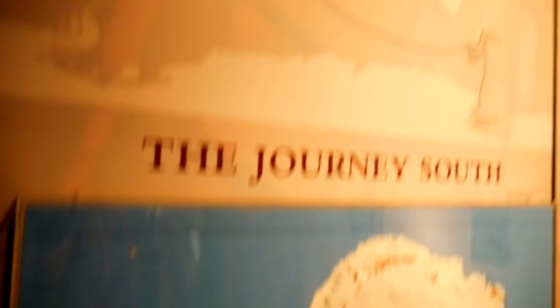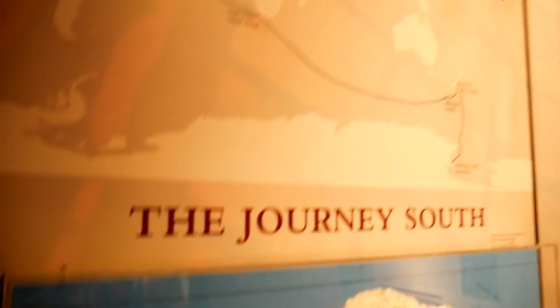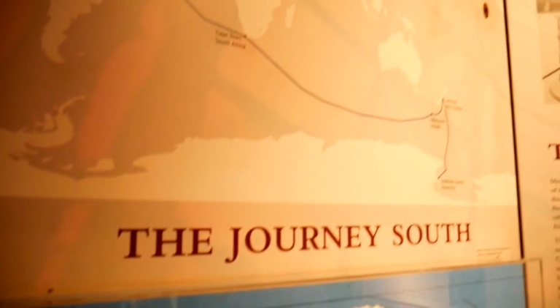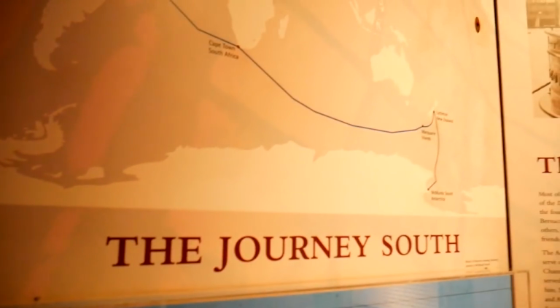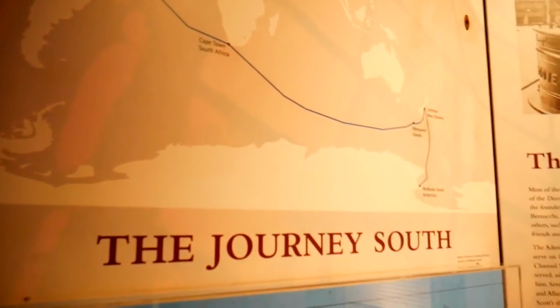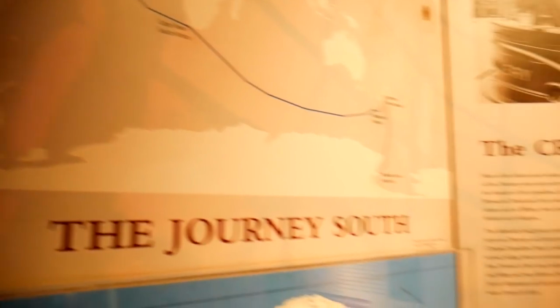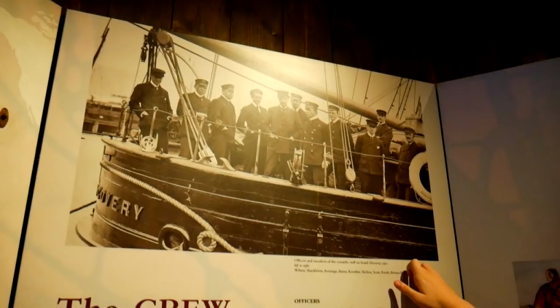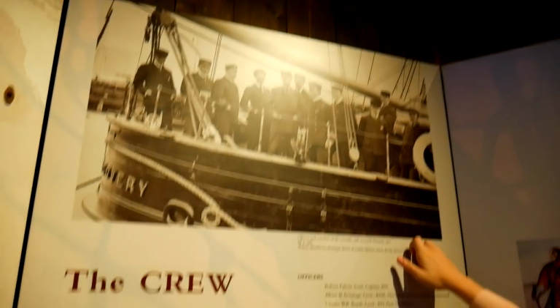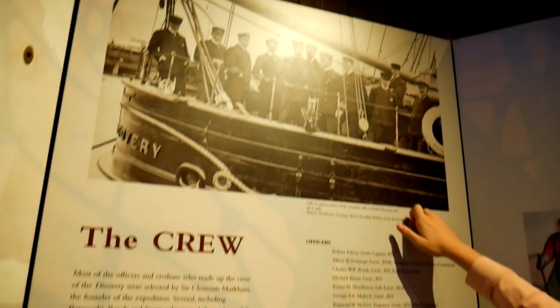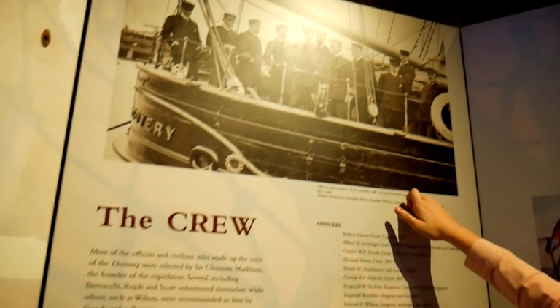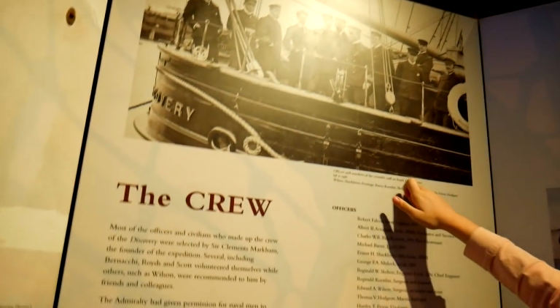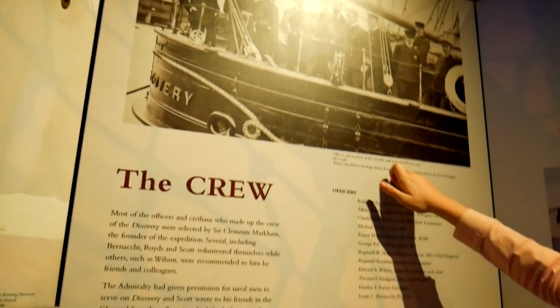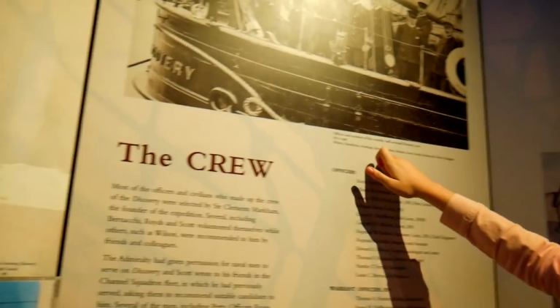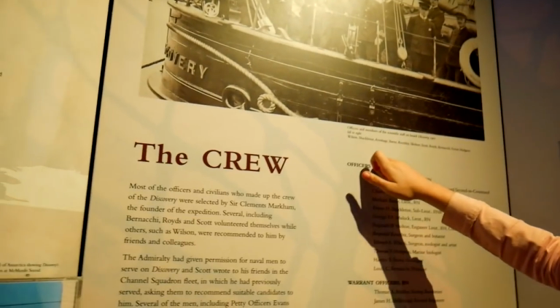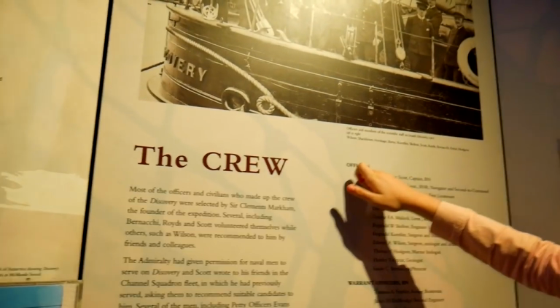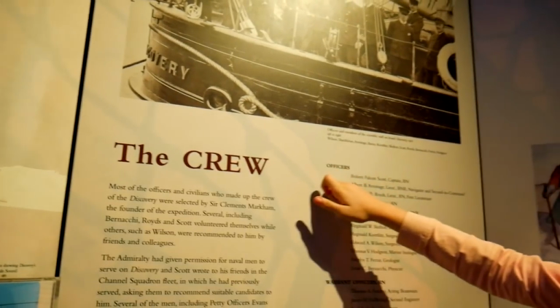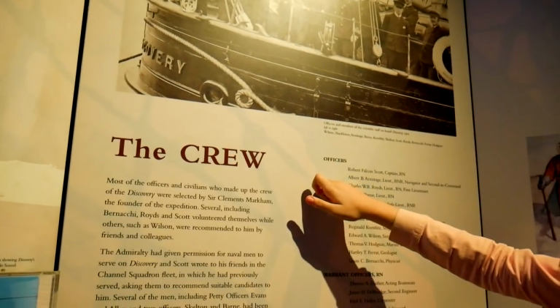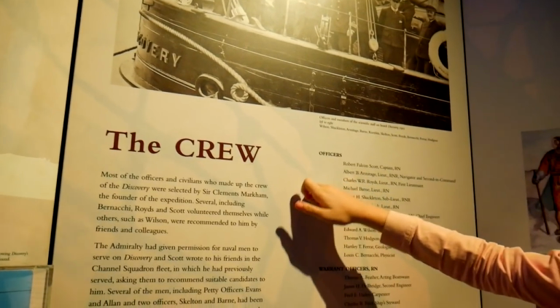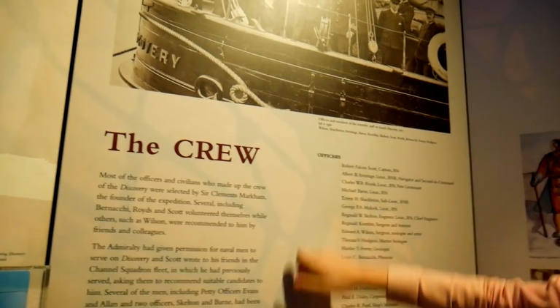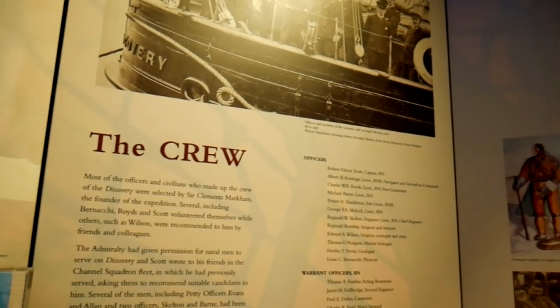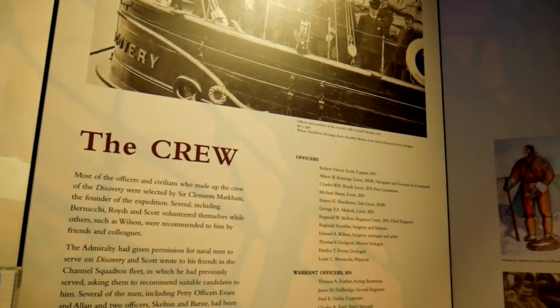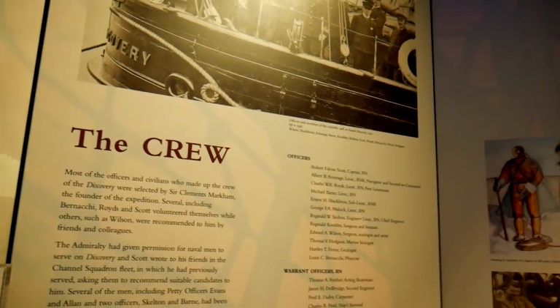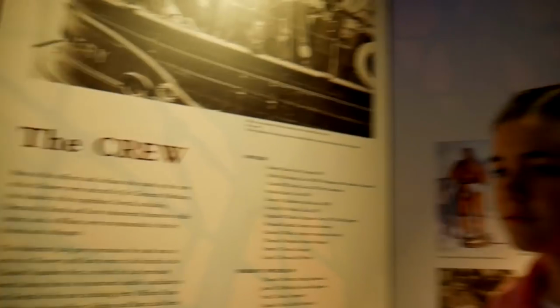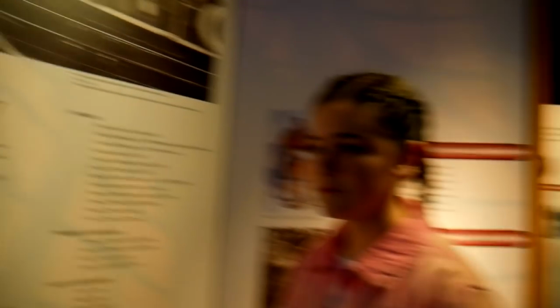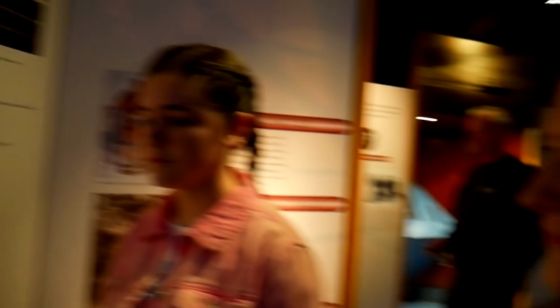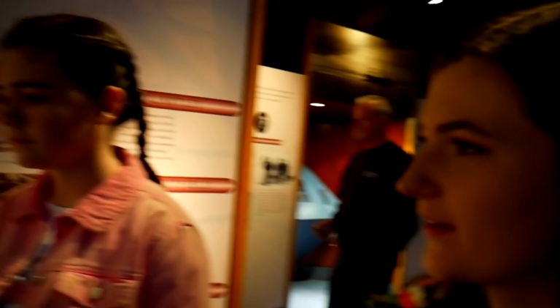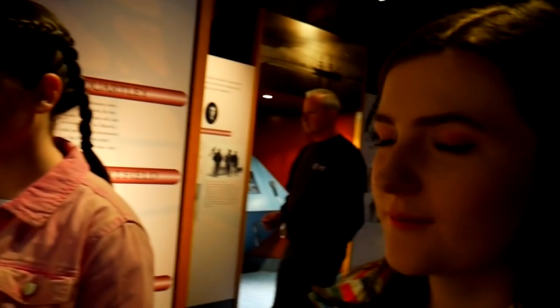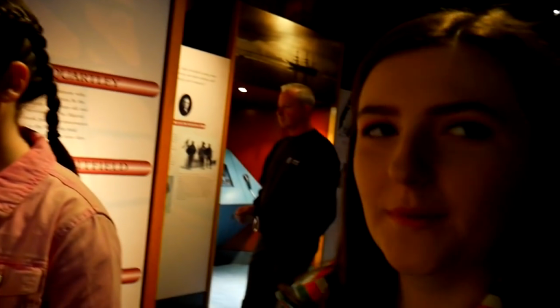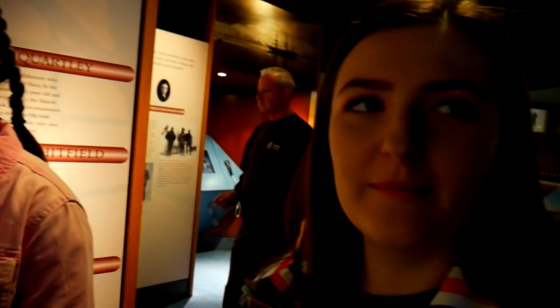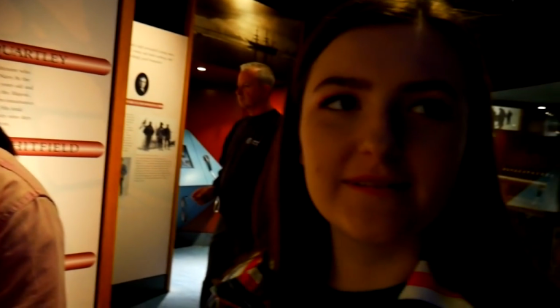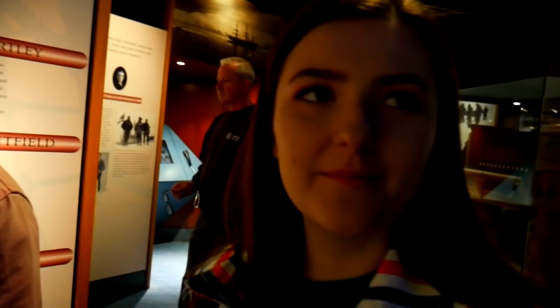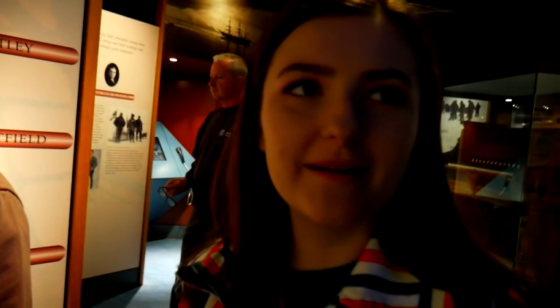The journey south. We need to learn about why it went there. I think we might have missed that bit.